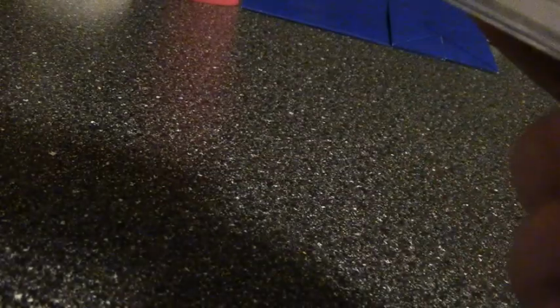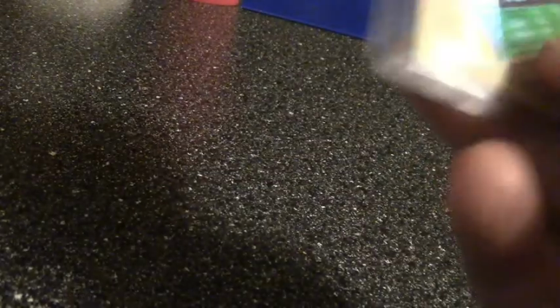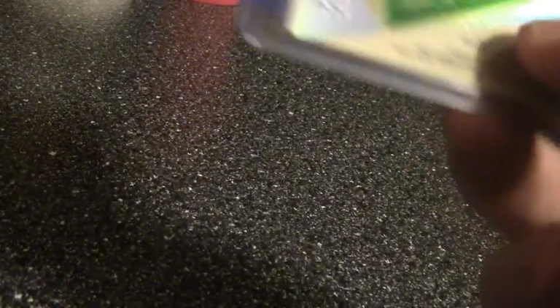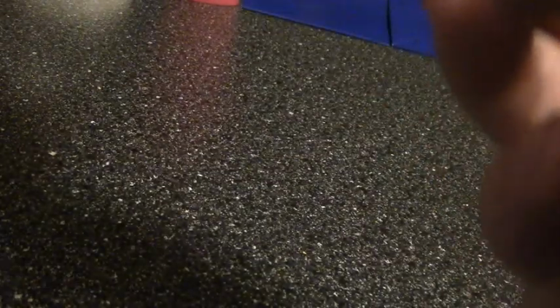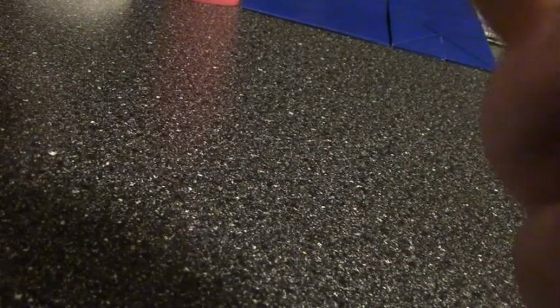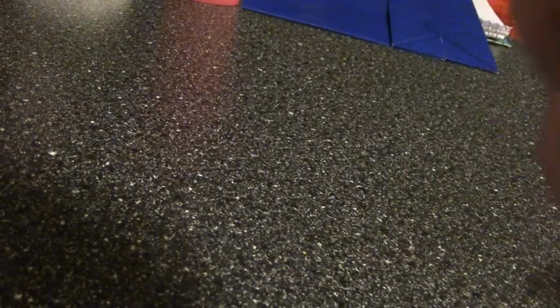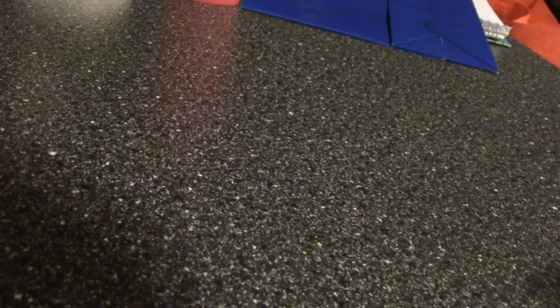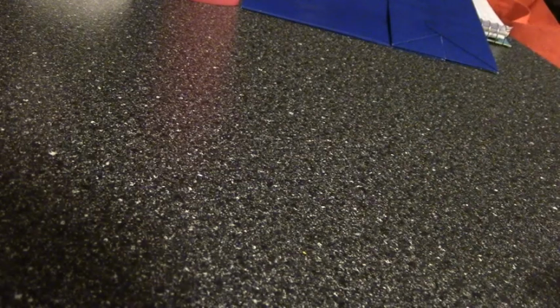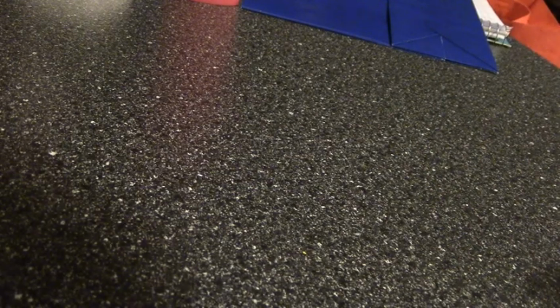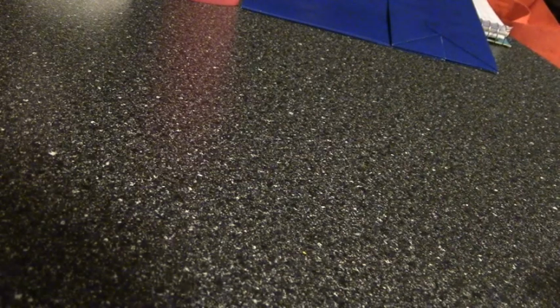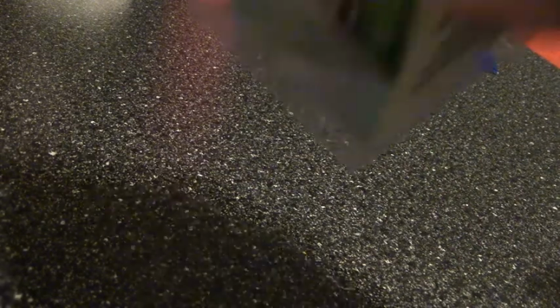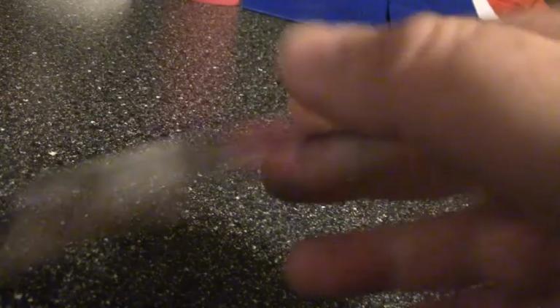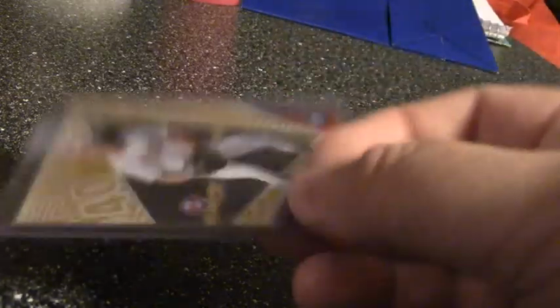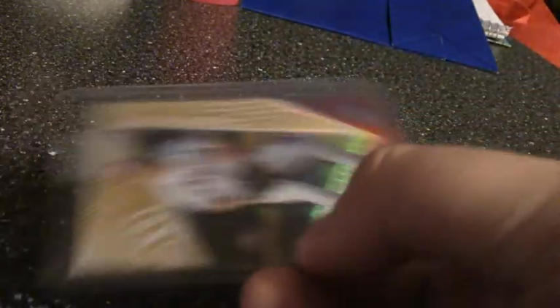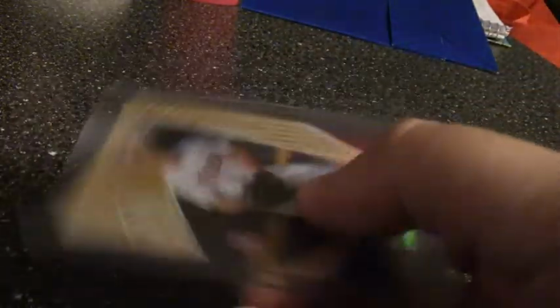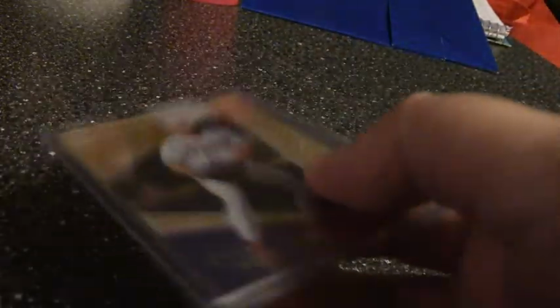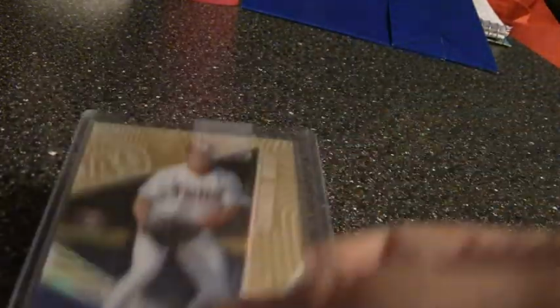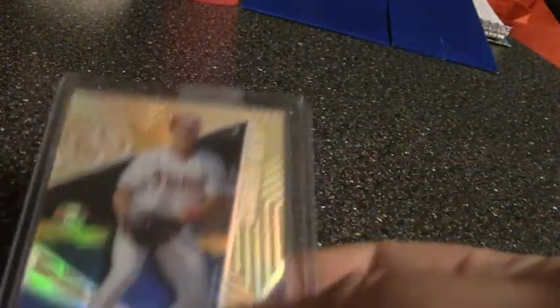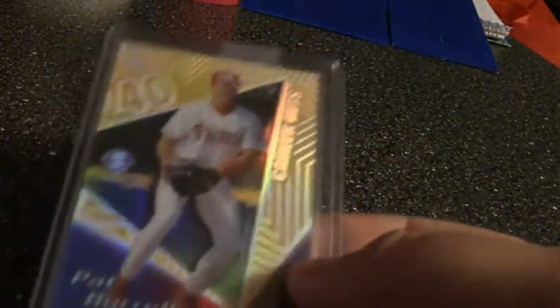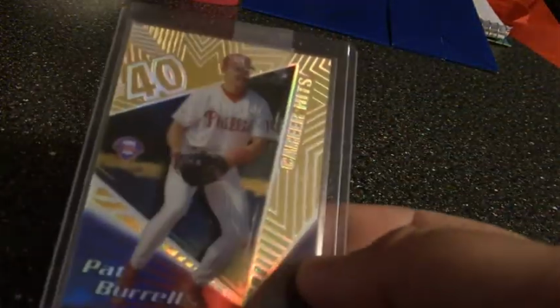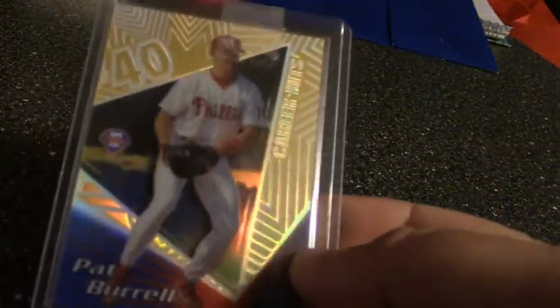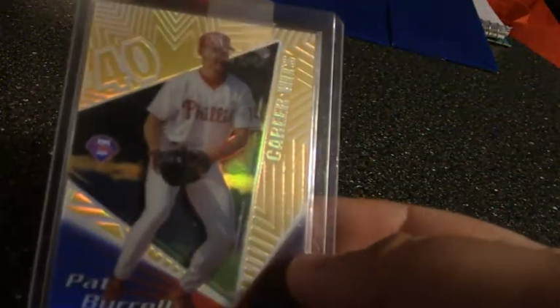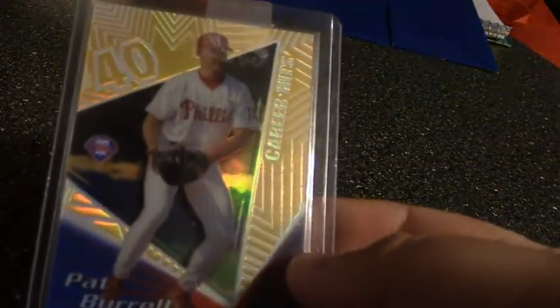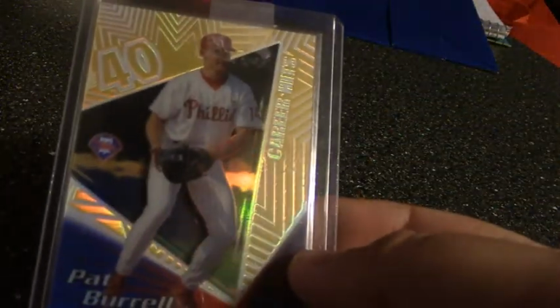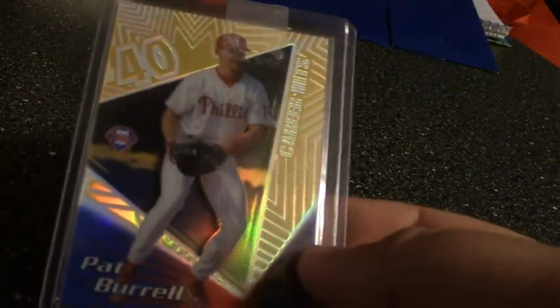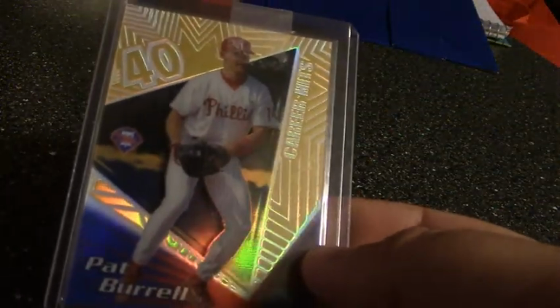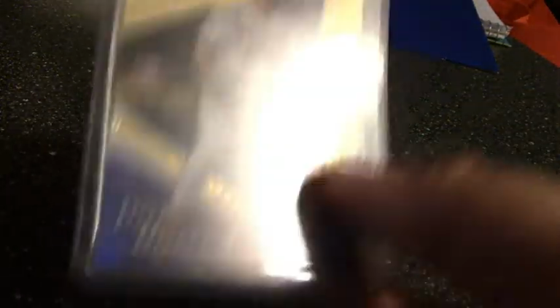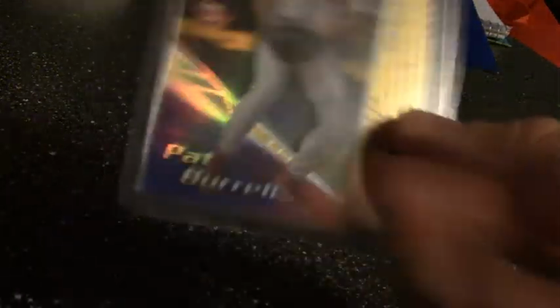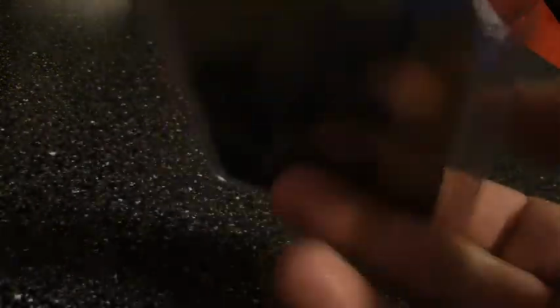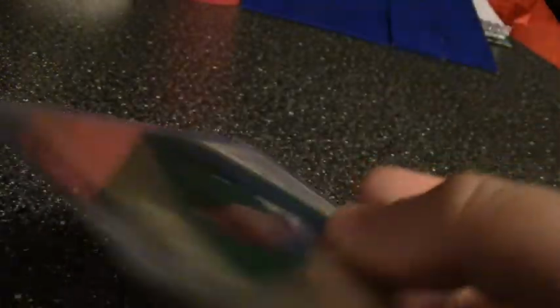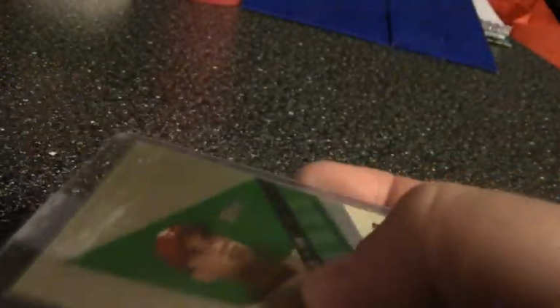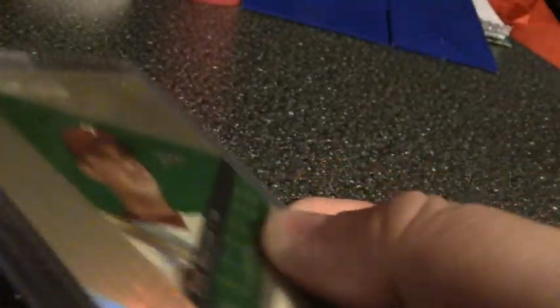Next up I got this Pat Burrell — I believe it's '99 Topps Tek, it's a gold. Got it pretty cheap.